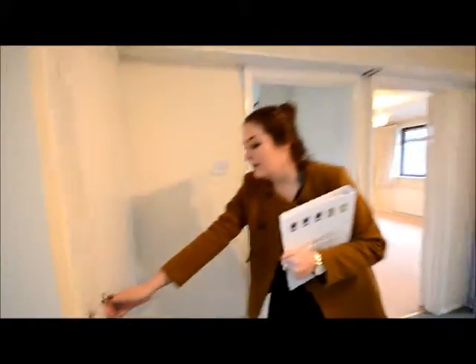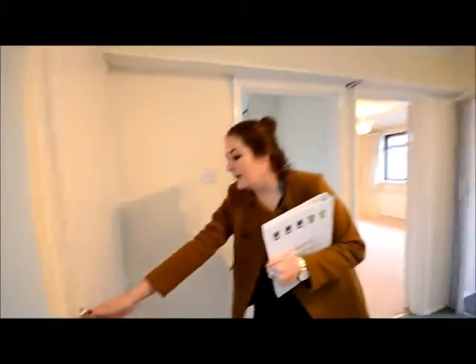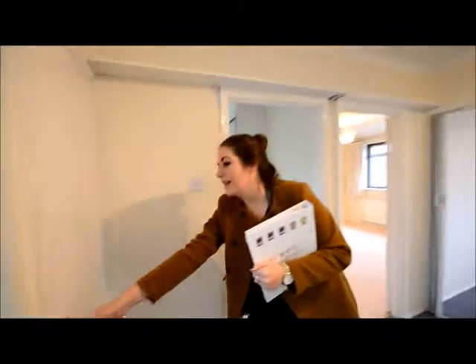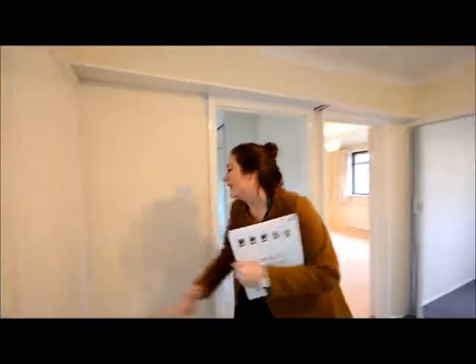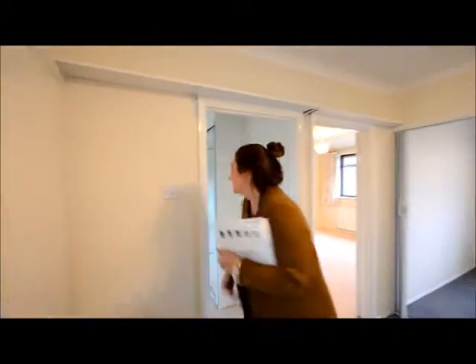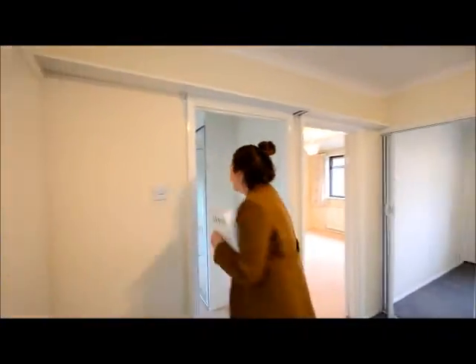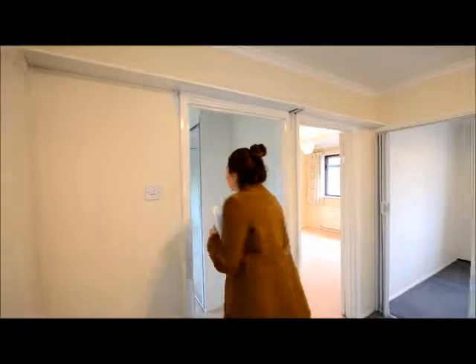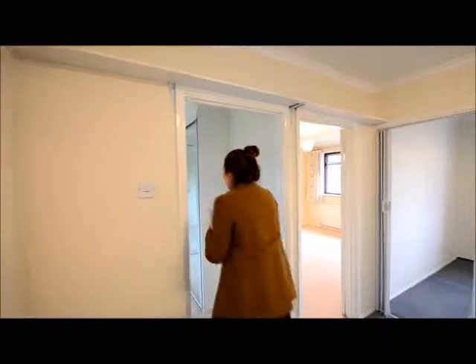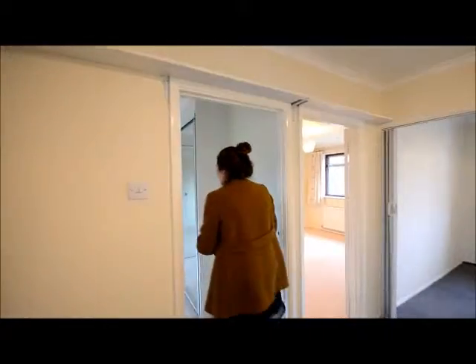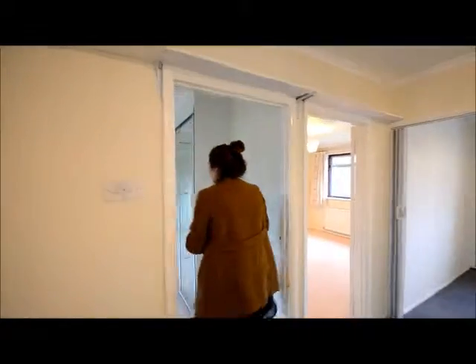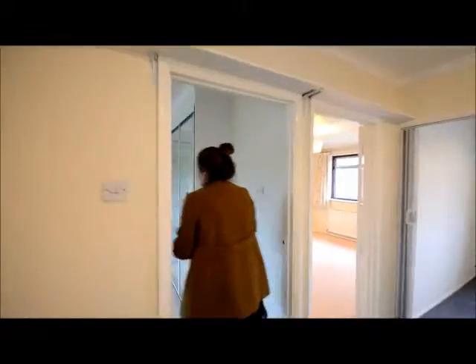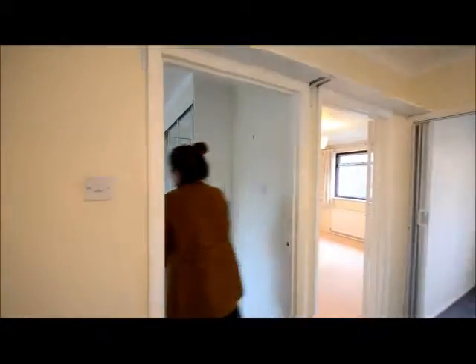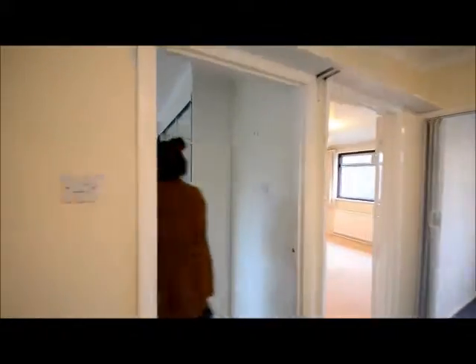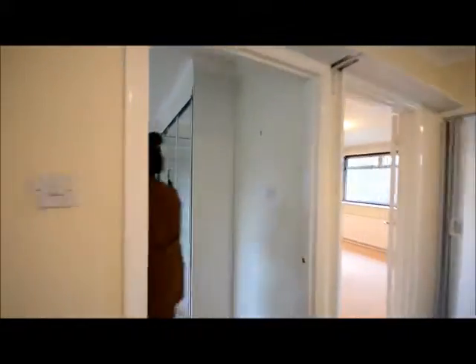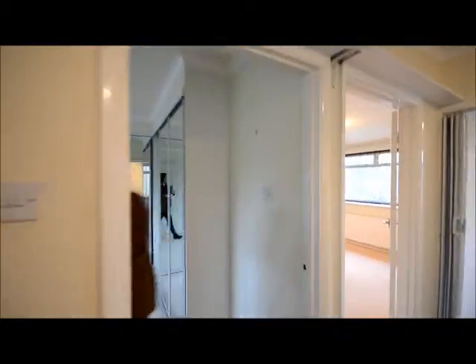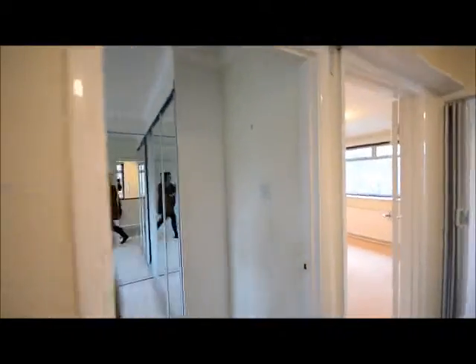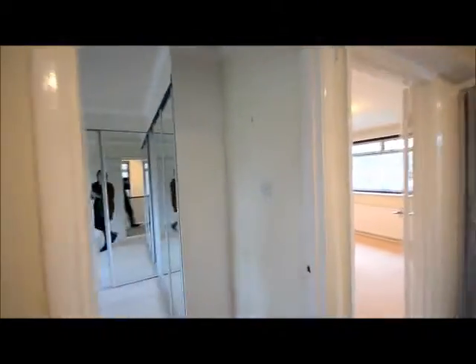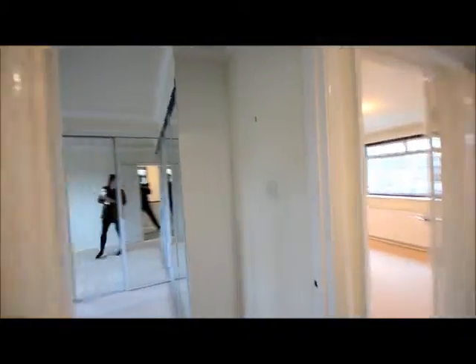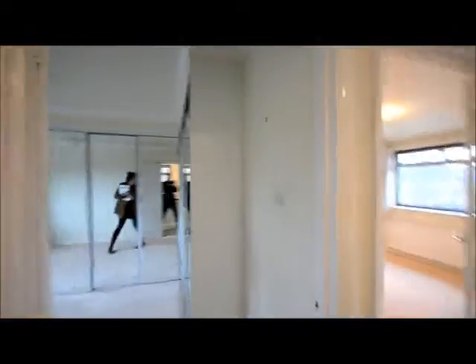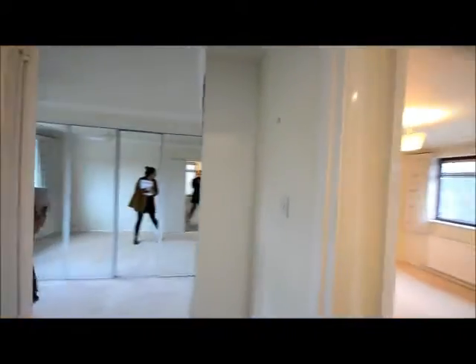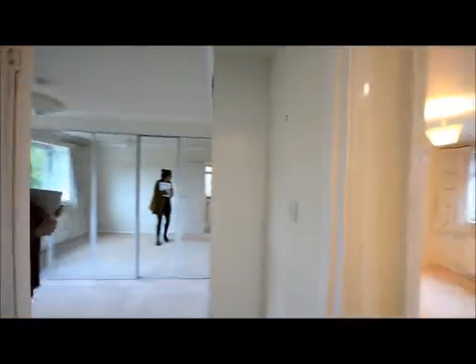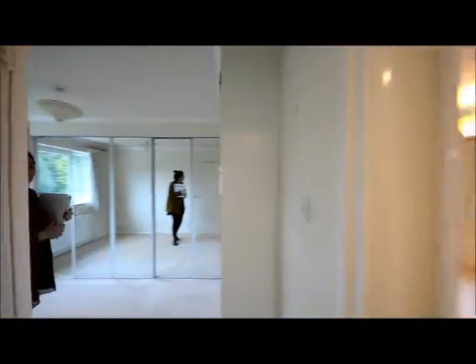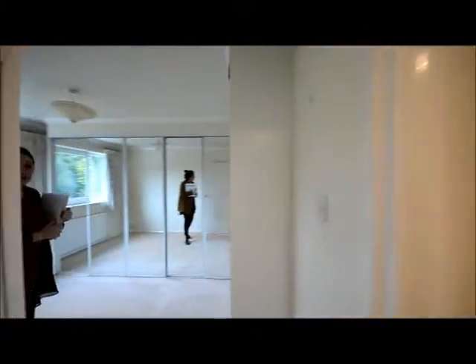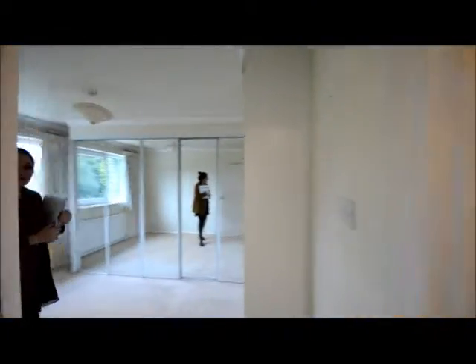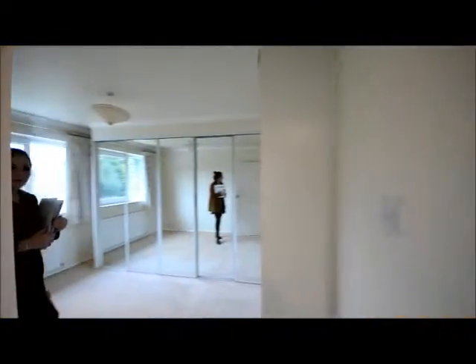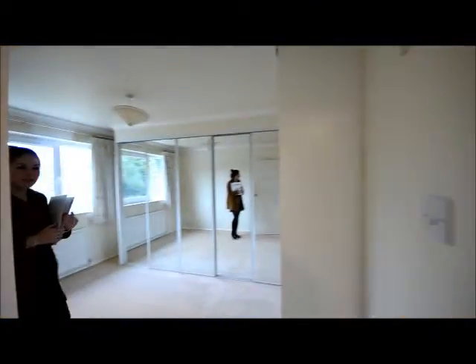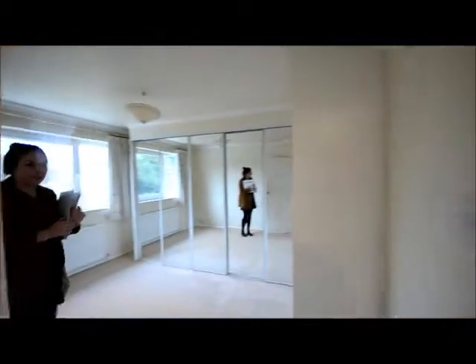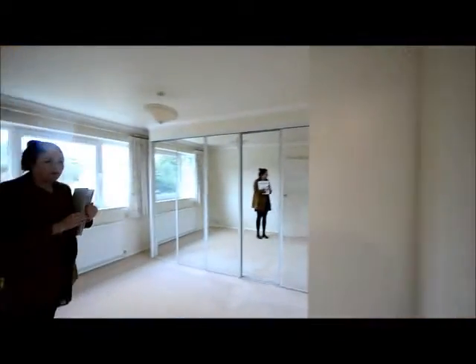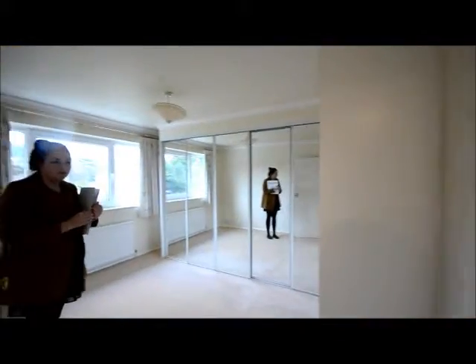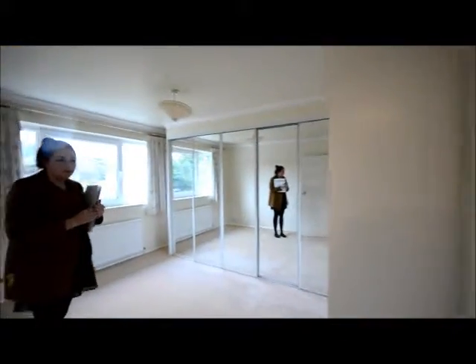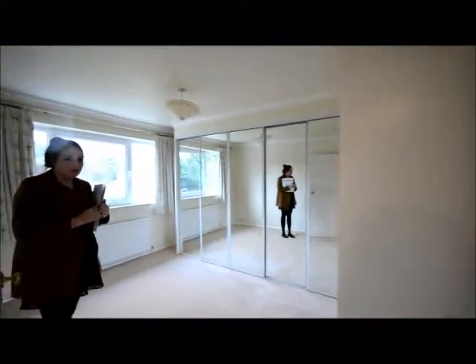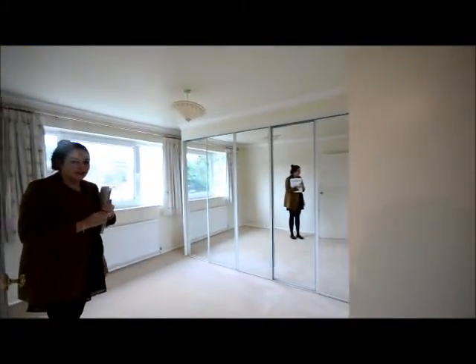And then this is the master bedroom, with lovely big wardrobes. Once again, a lot of storage.